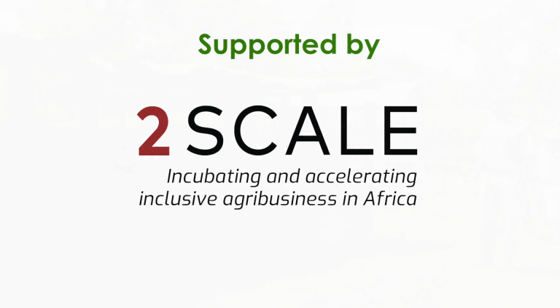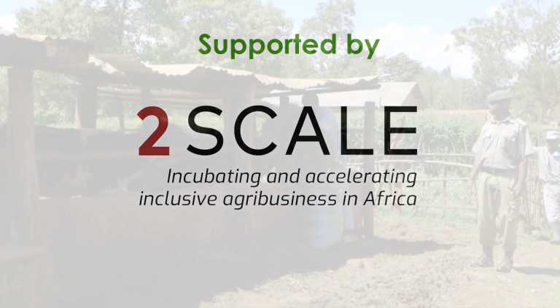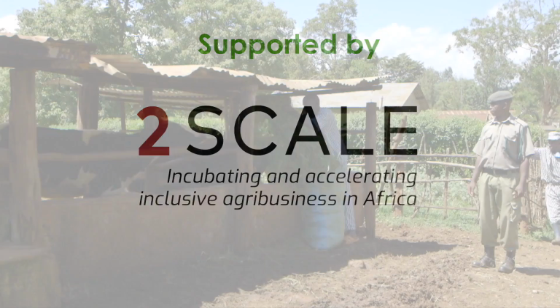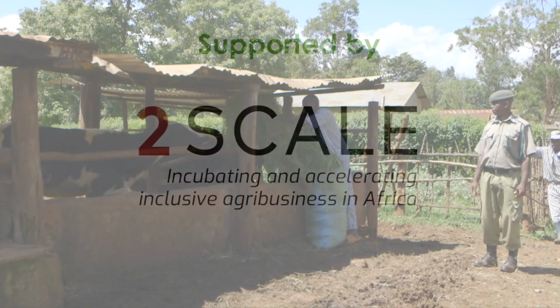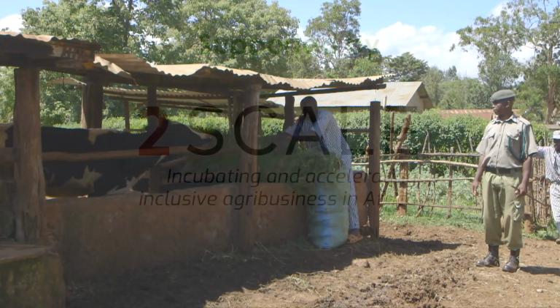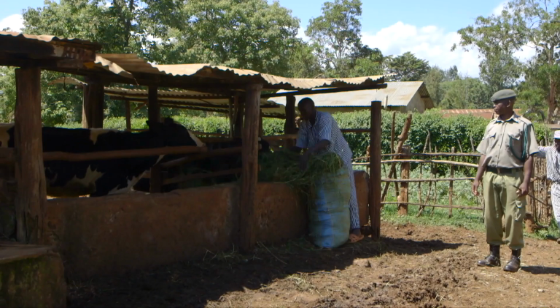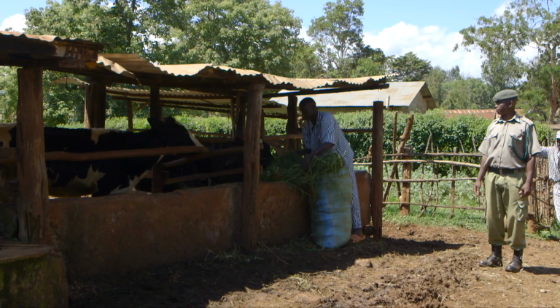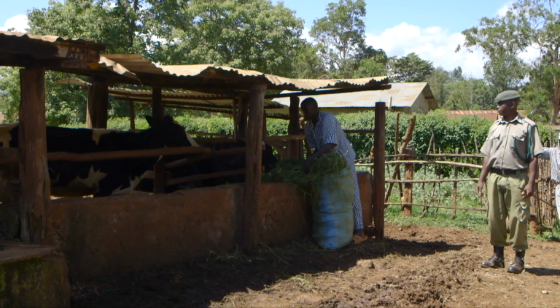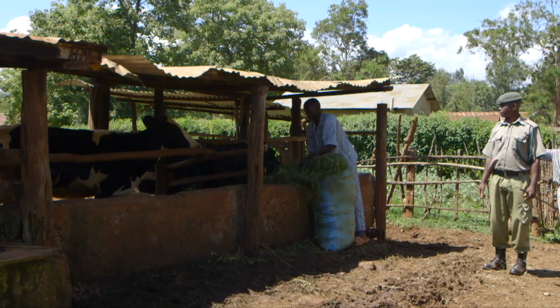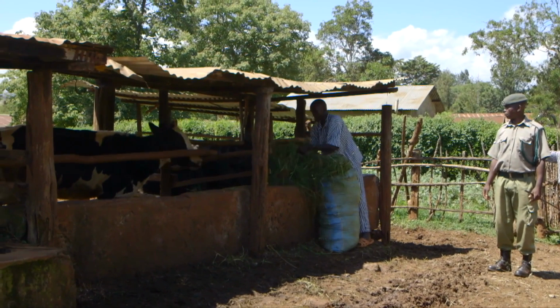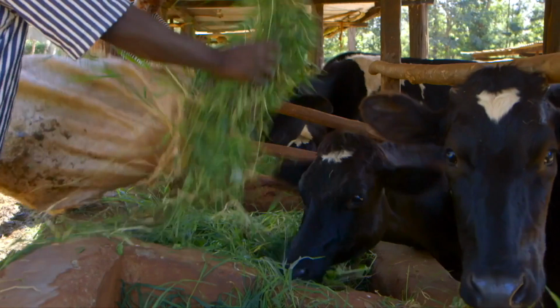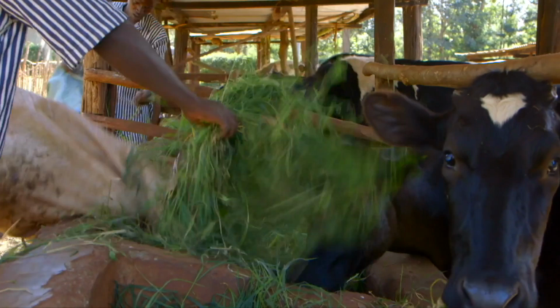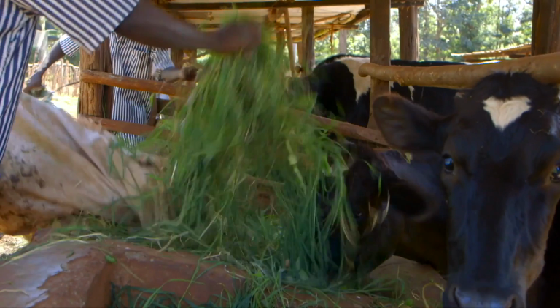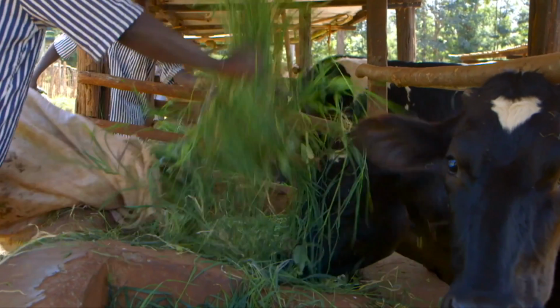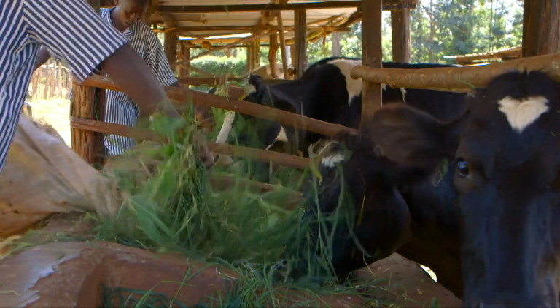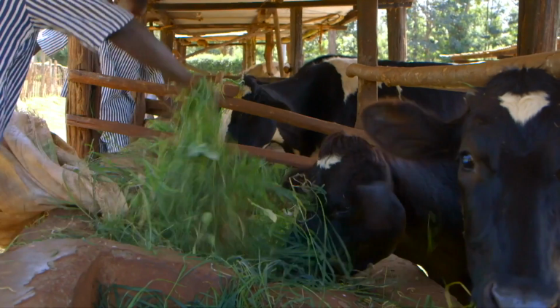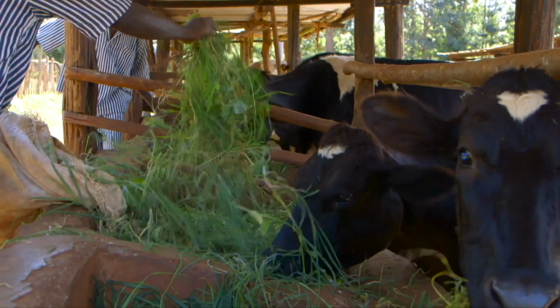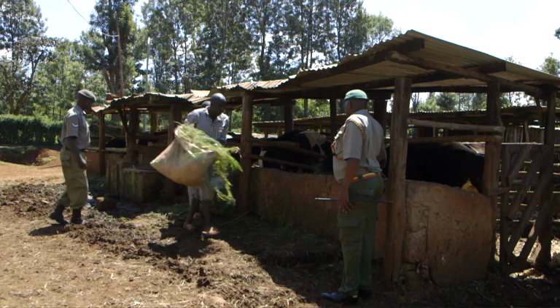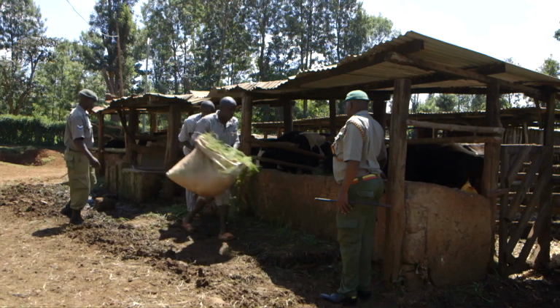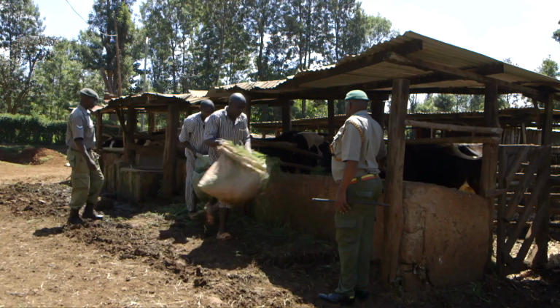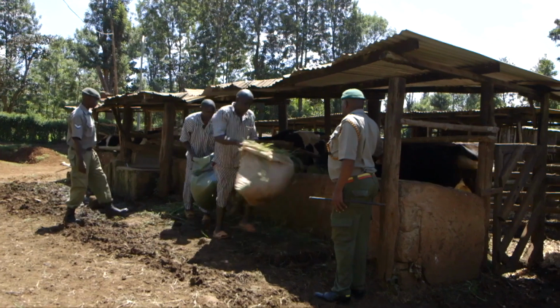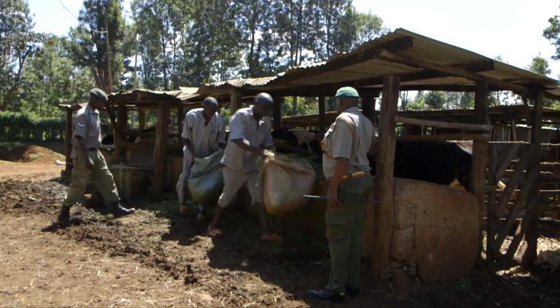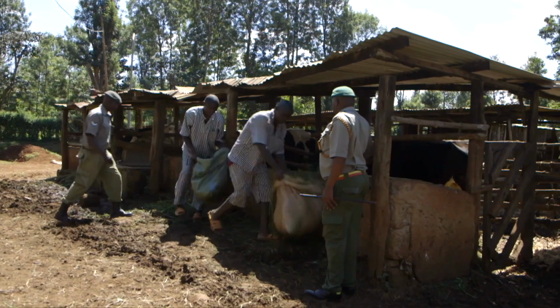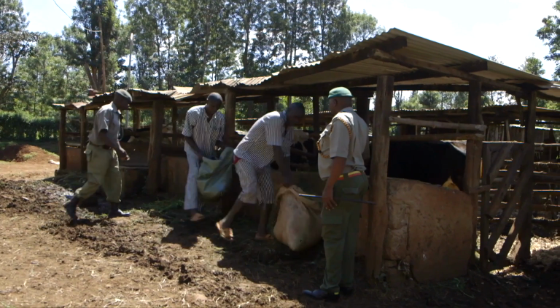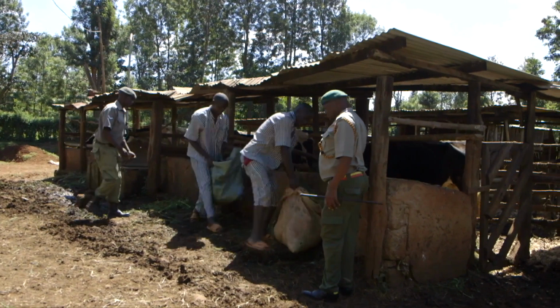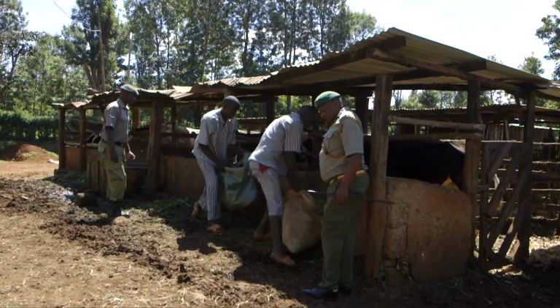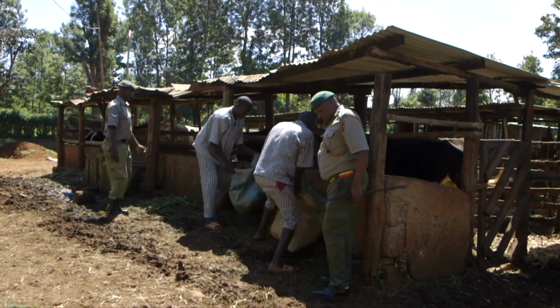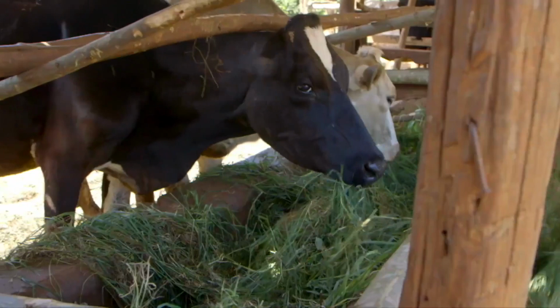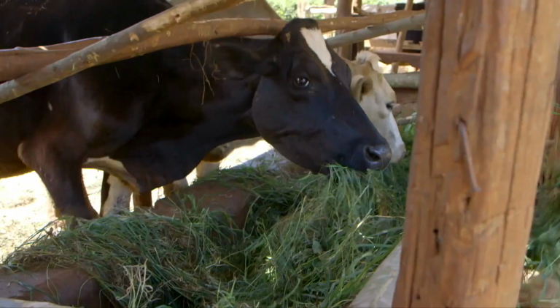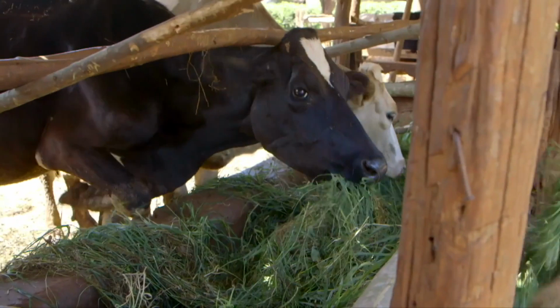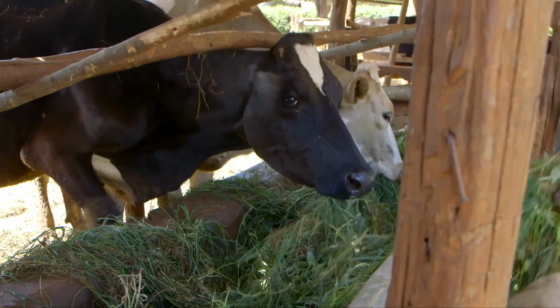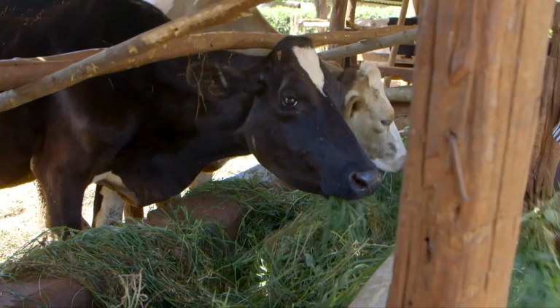Without enough fodder, there won't be enough milk. How will the prison ensure they produce enough fodder for their cows?